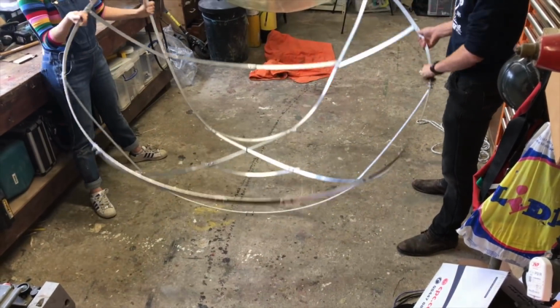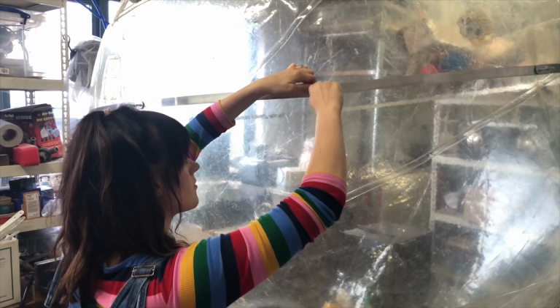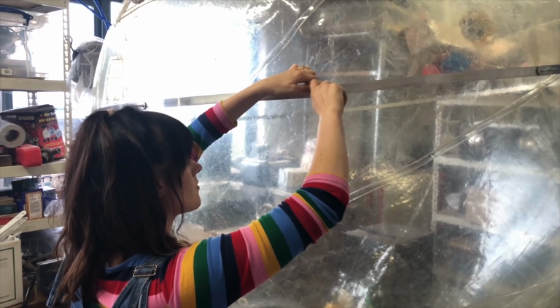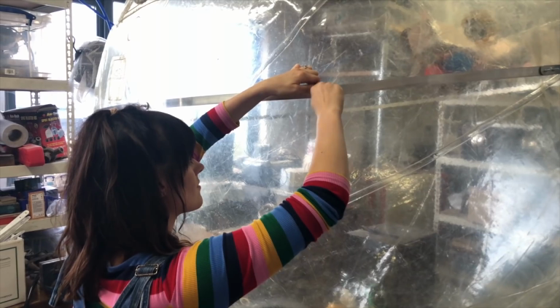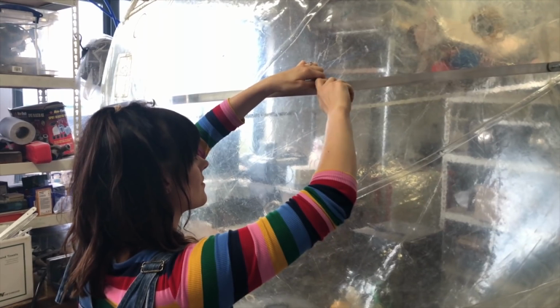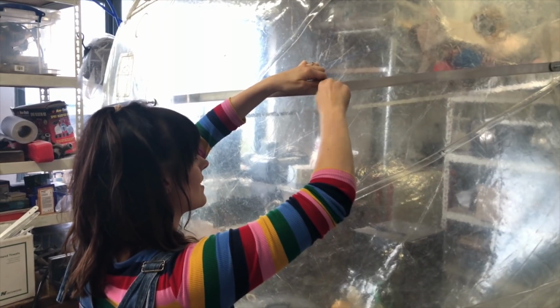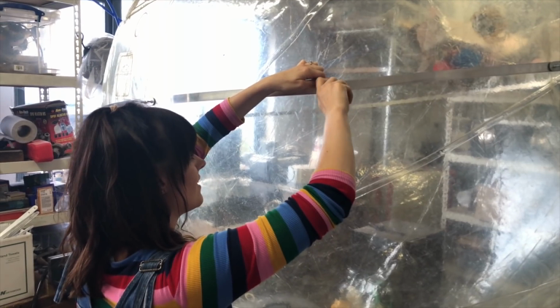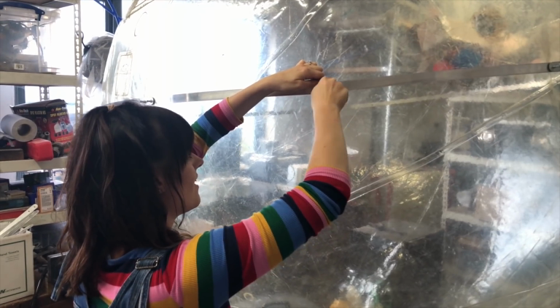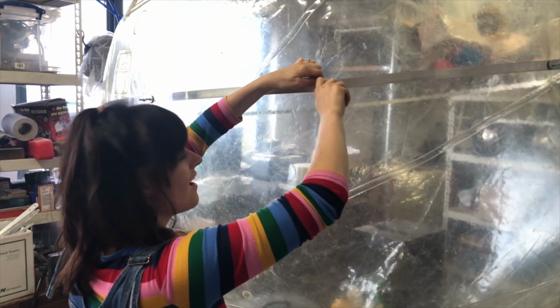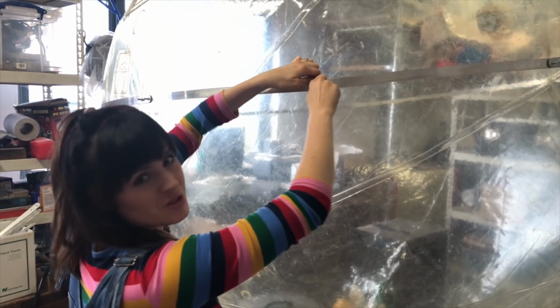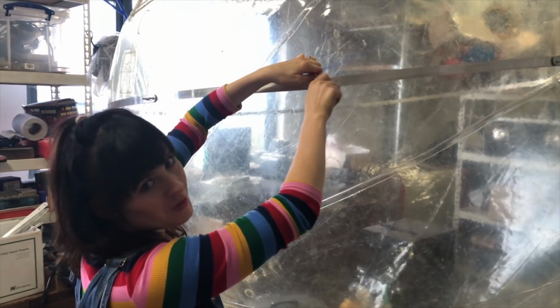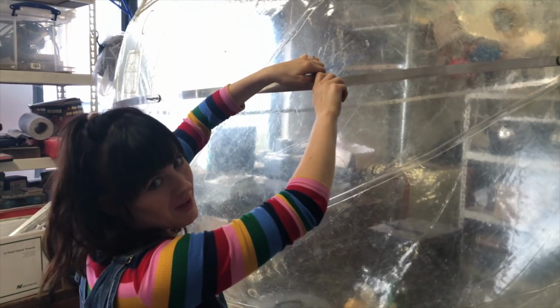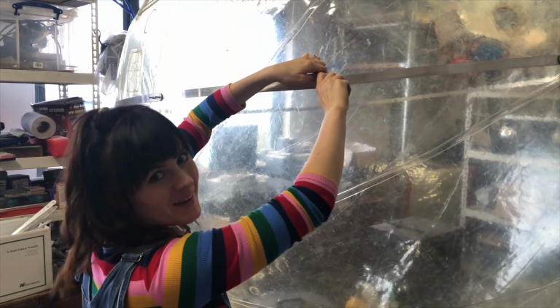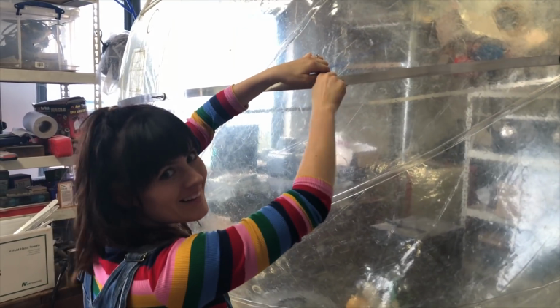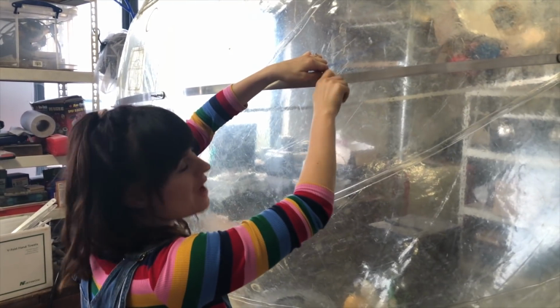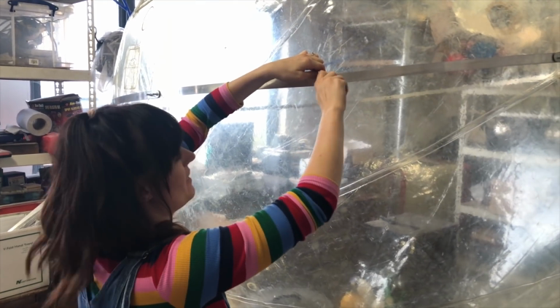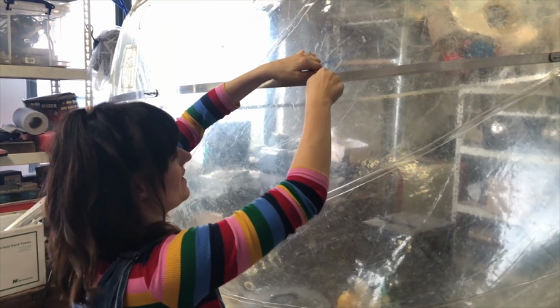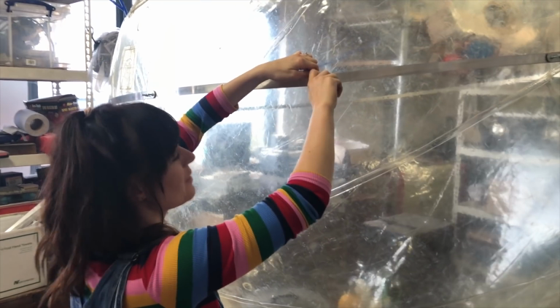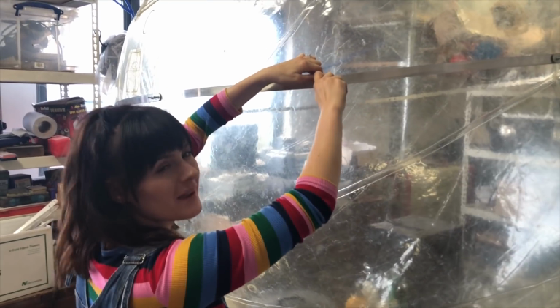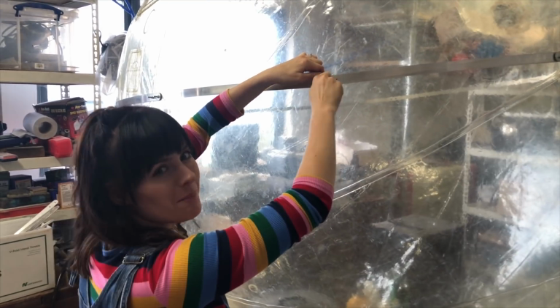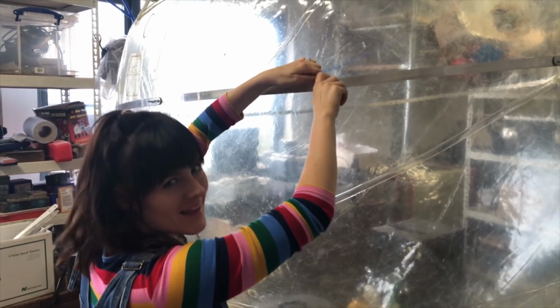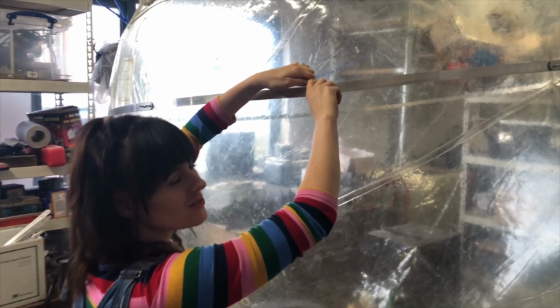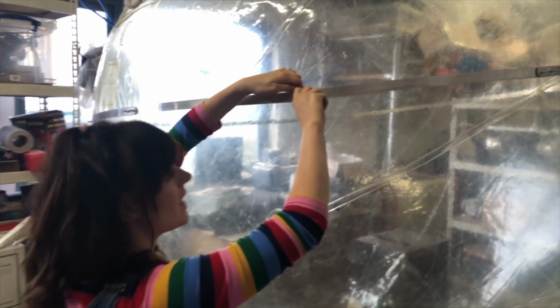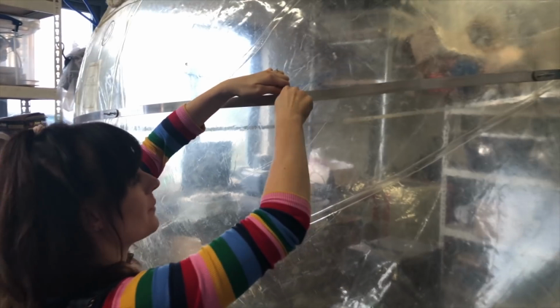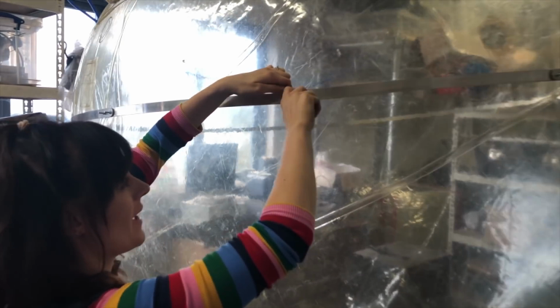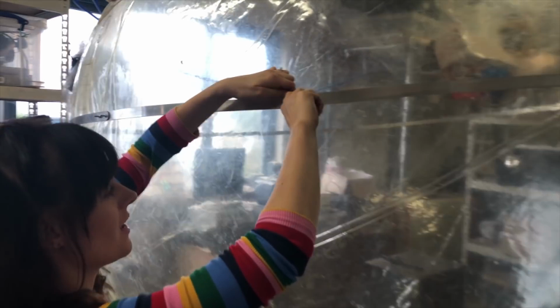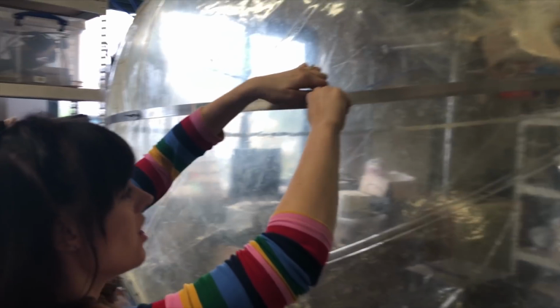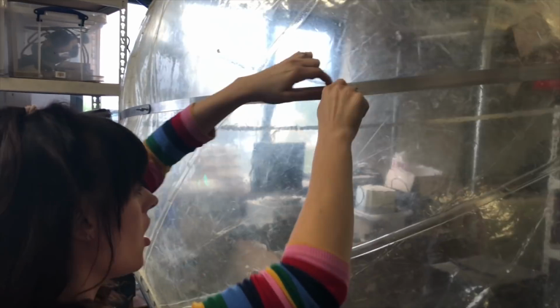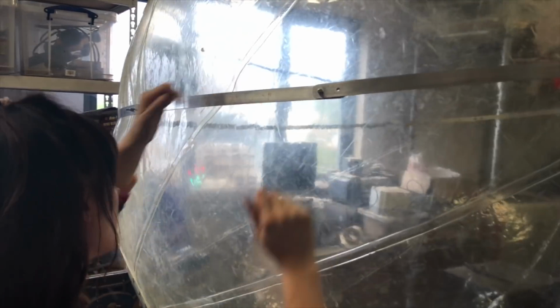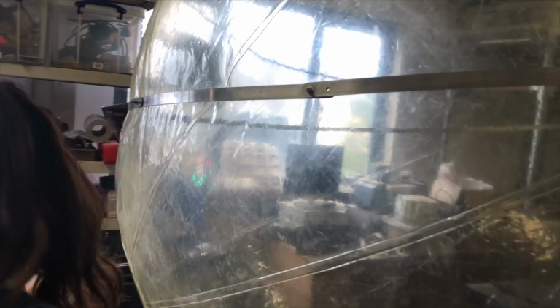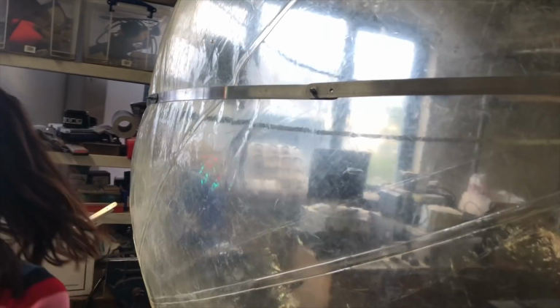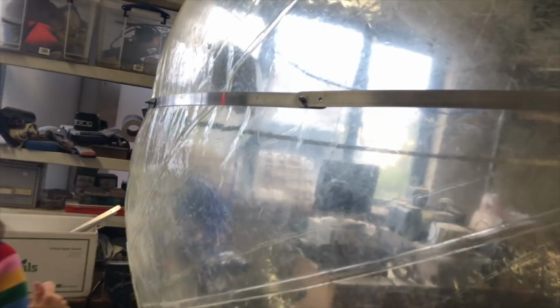Ruth, what are you doing? I'm just putting a big nappy — like a big metal nappy — on a Zorb.